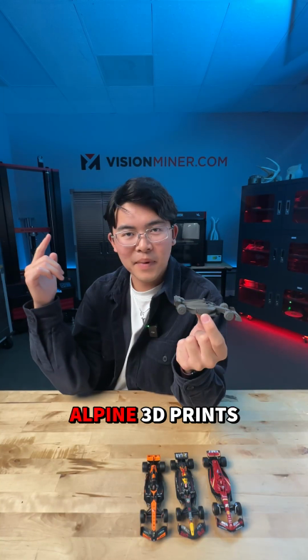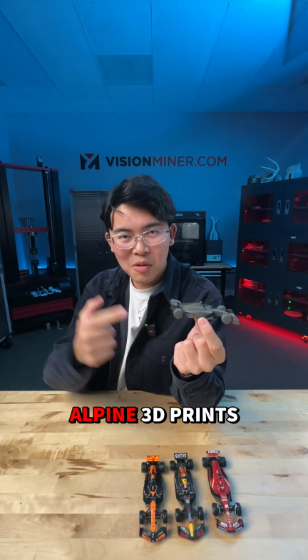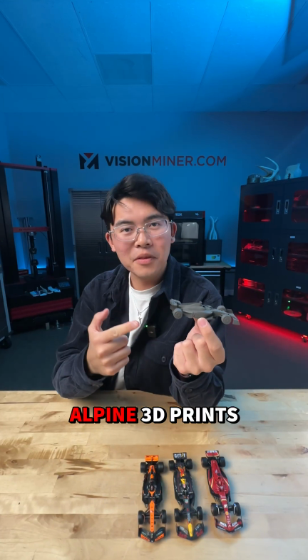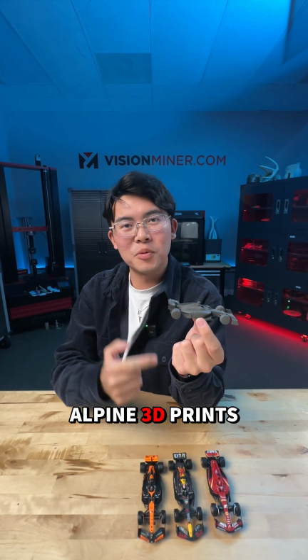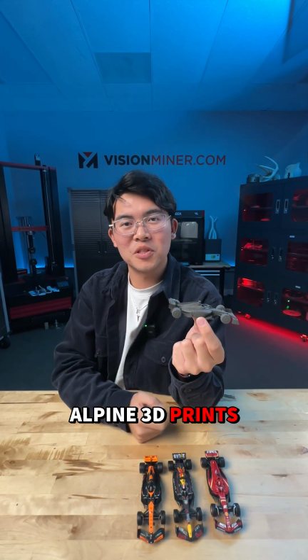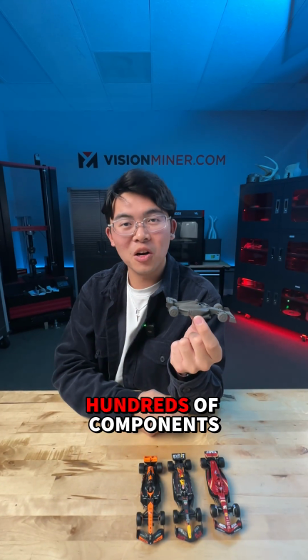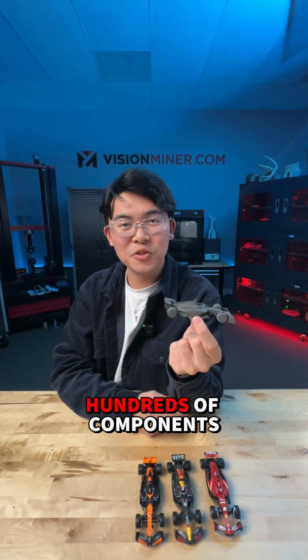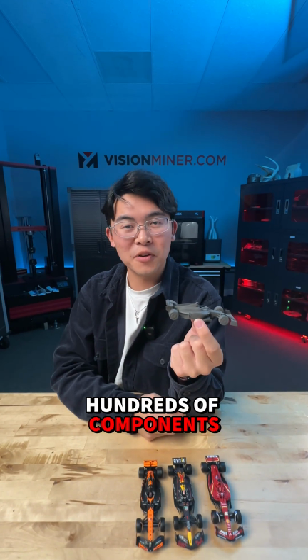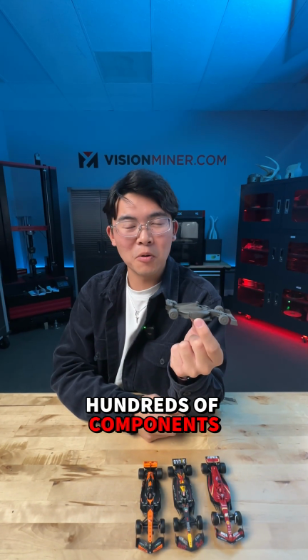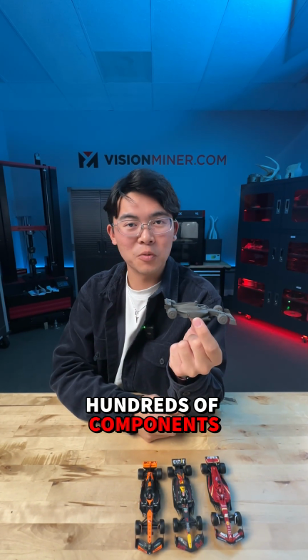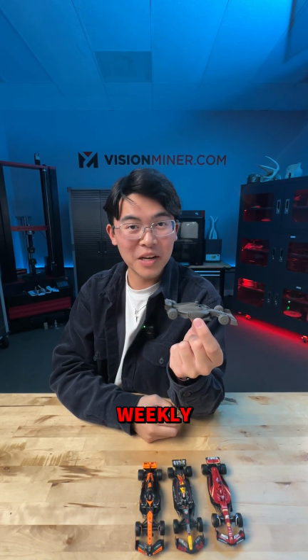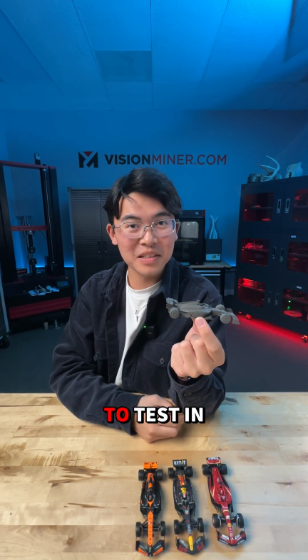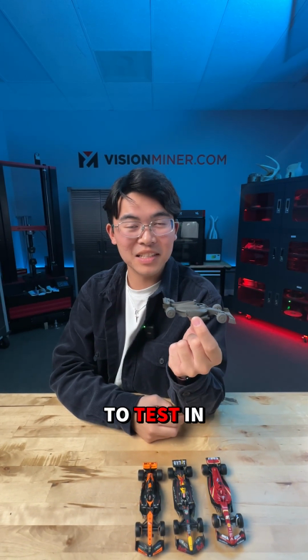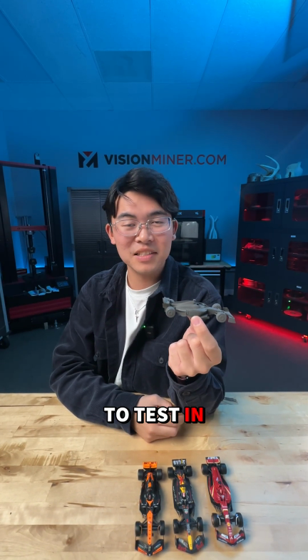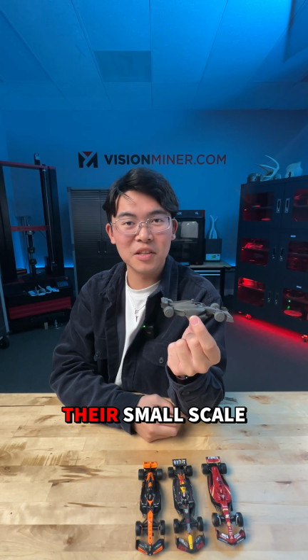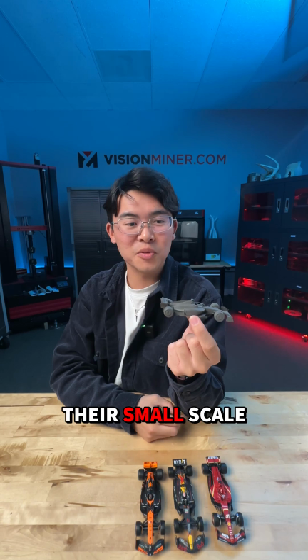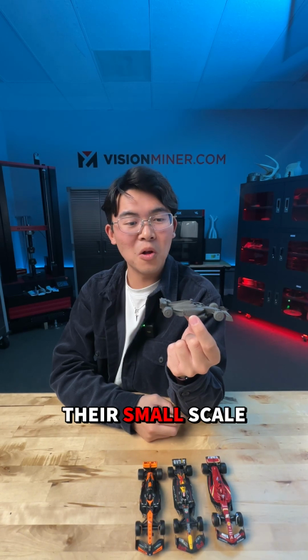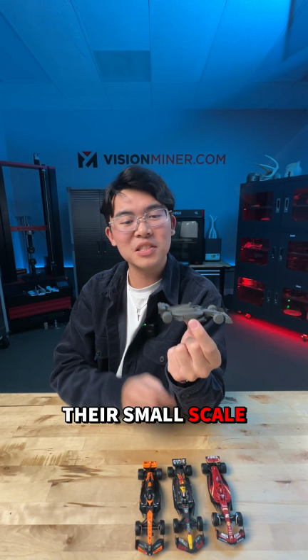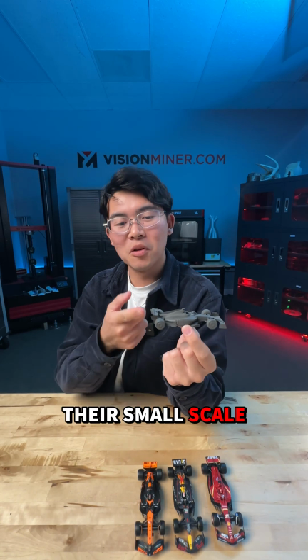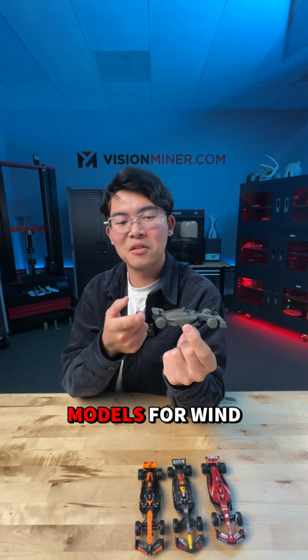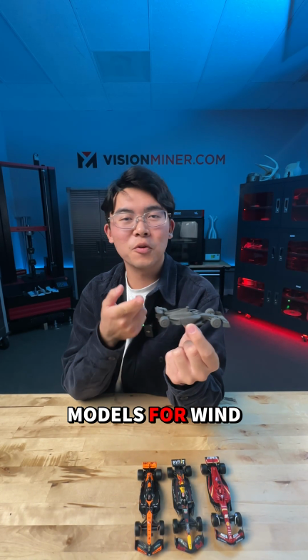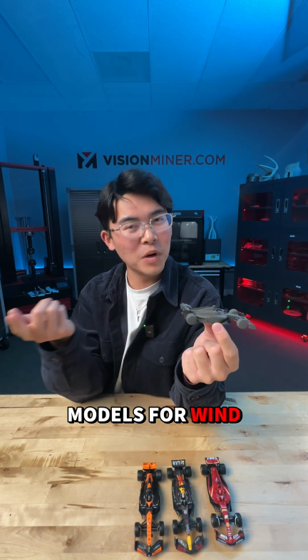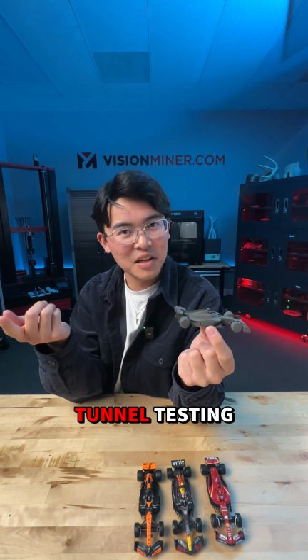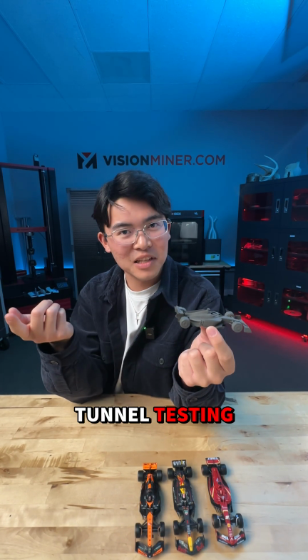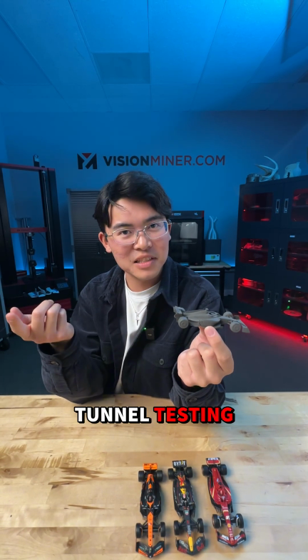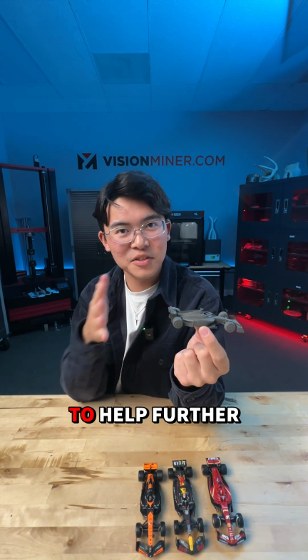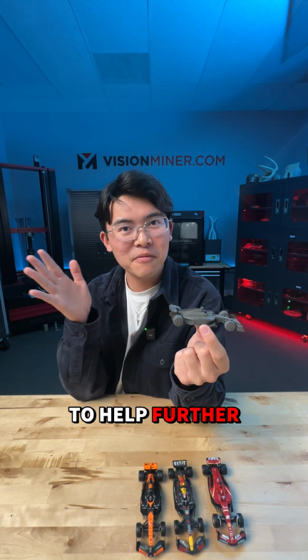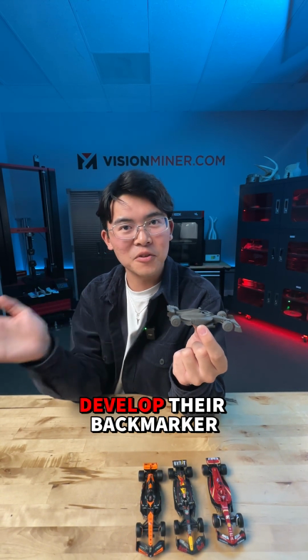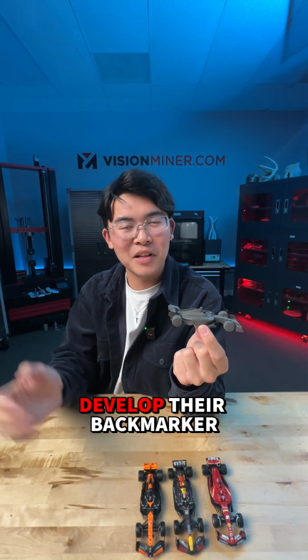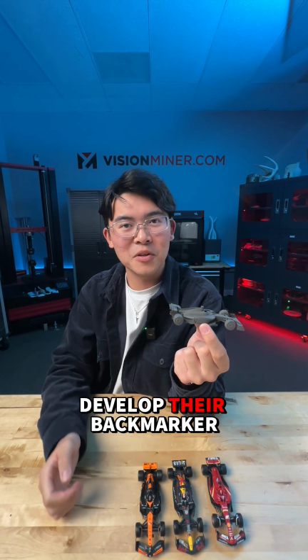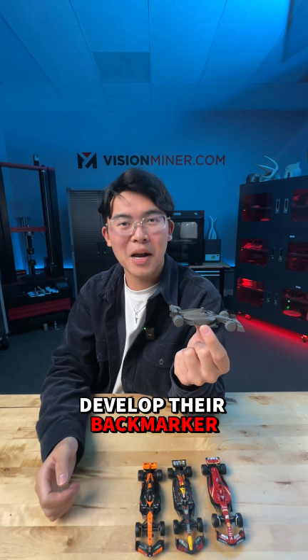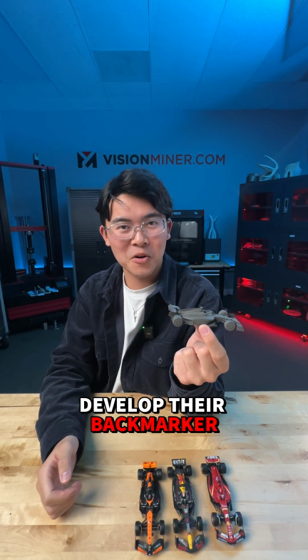Alpine 3D prints hundreds of components weekly to test in their small scale models for wind tunnel testing to help further develop their back marker.